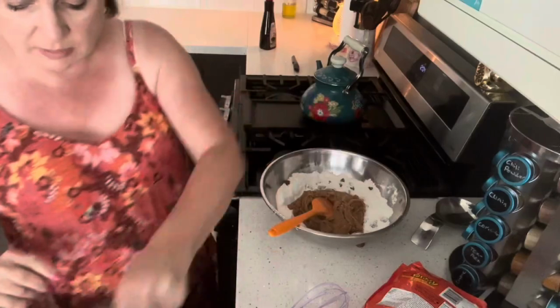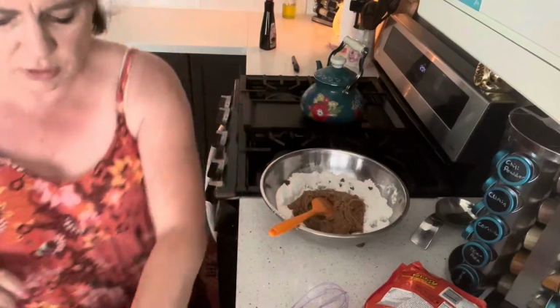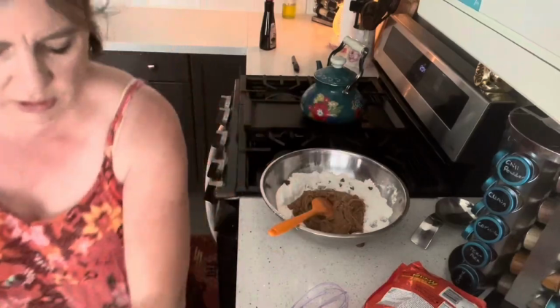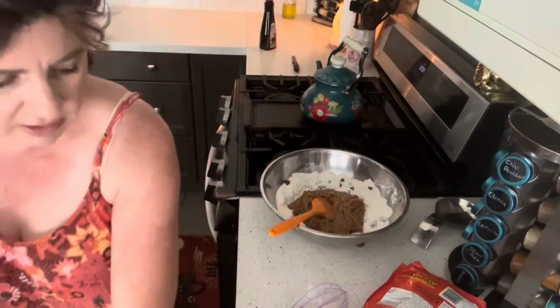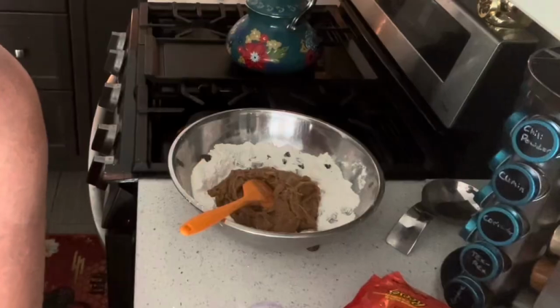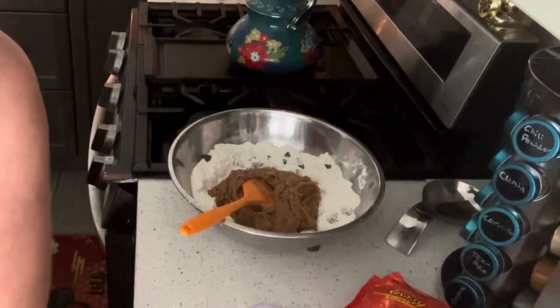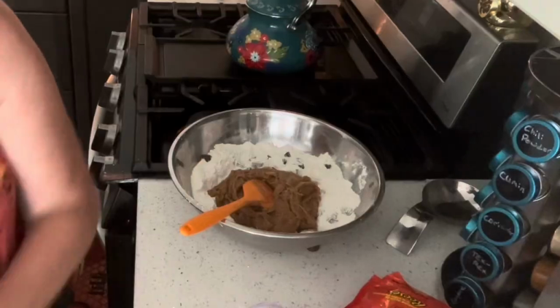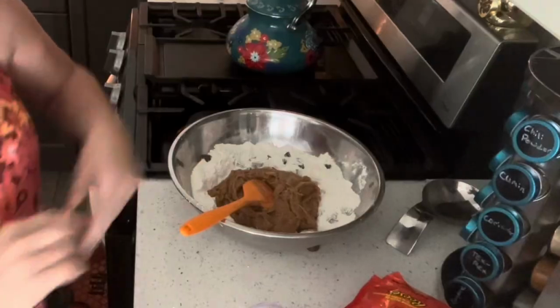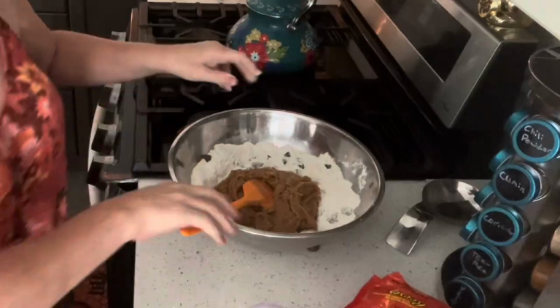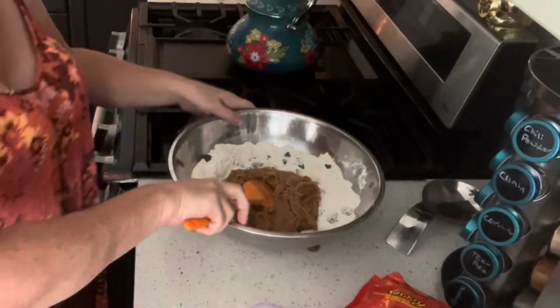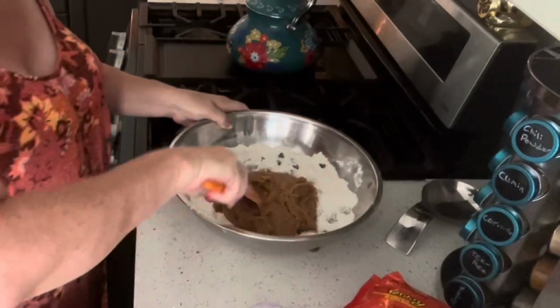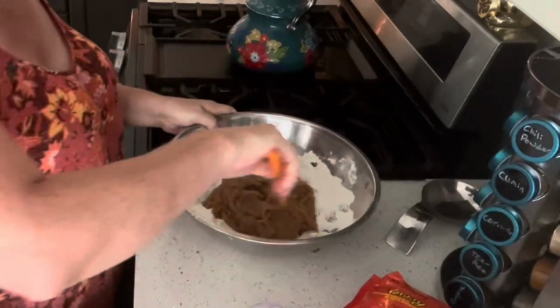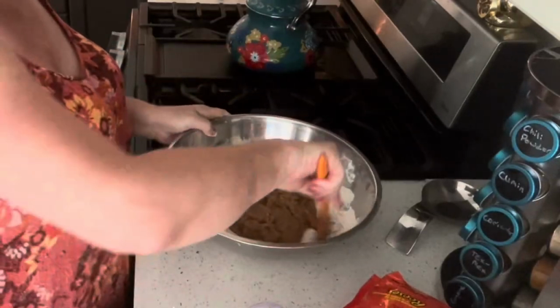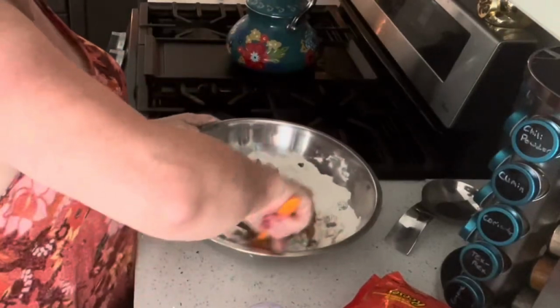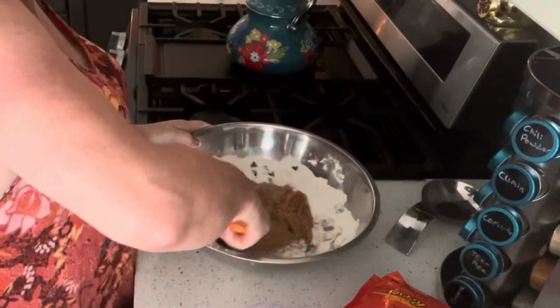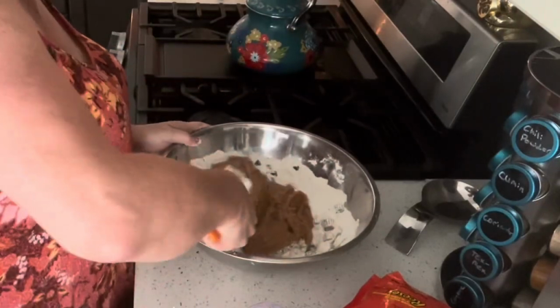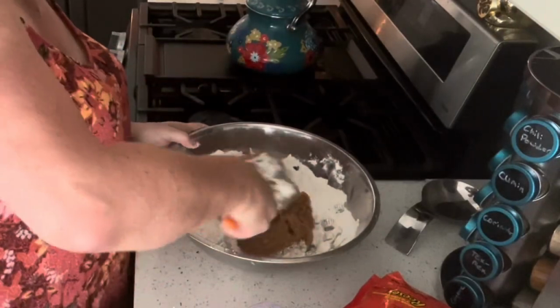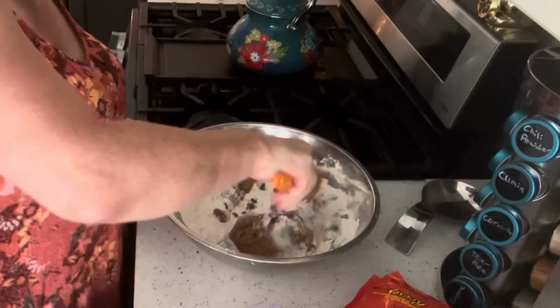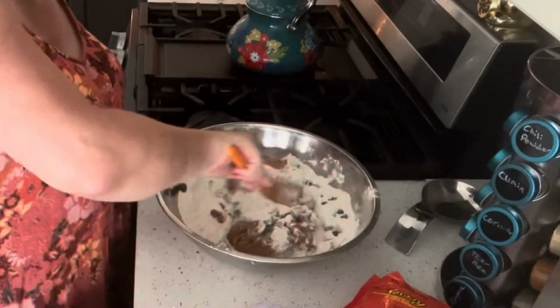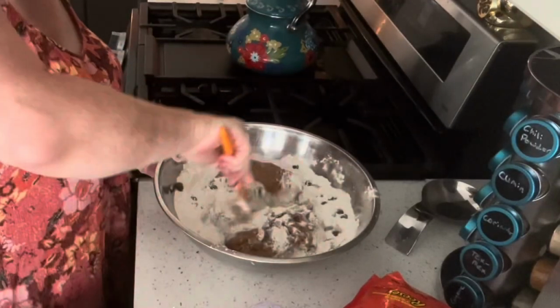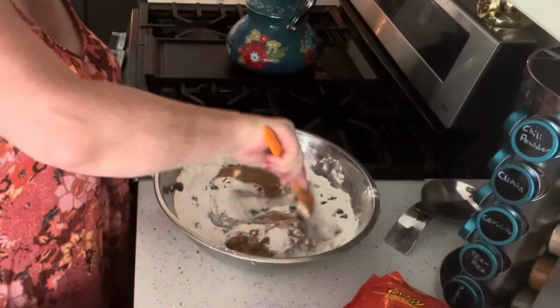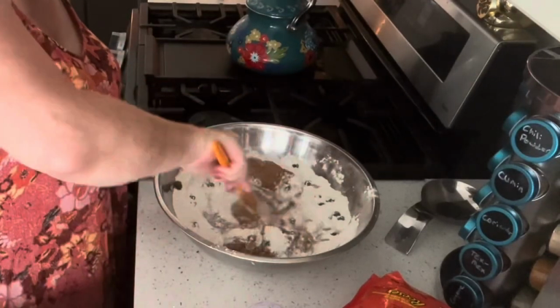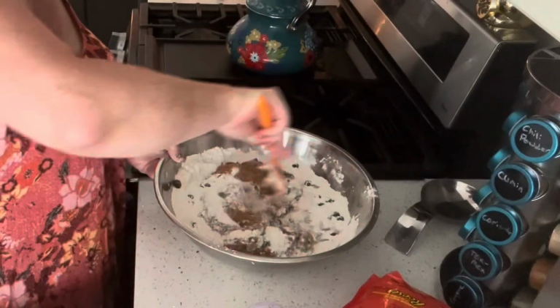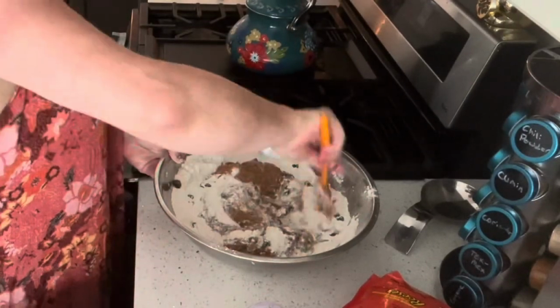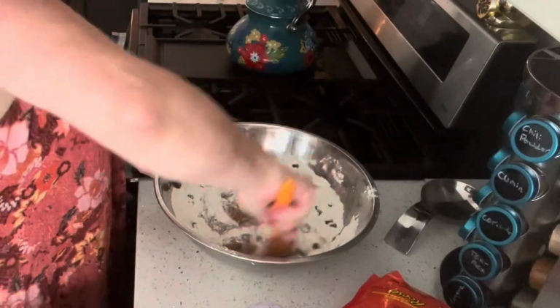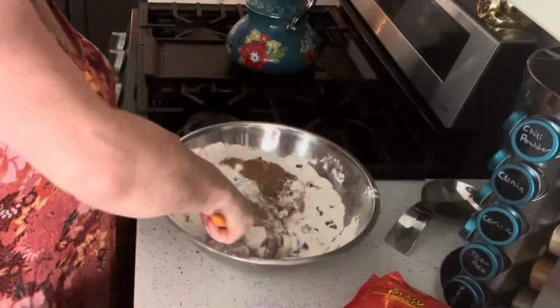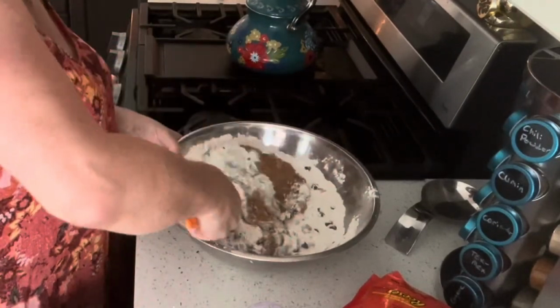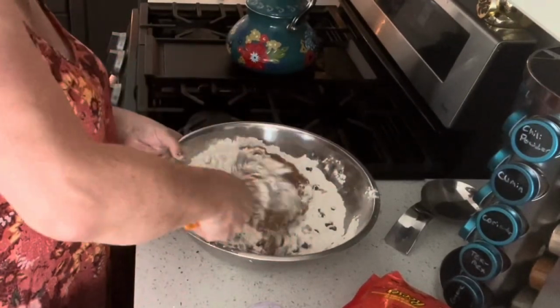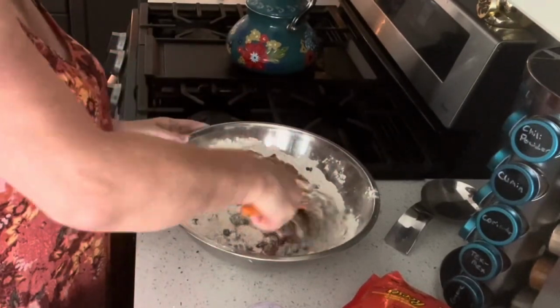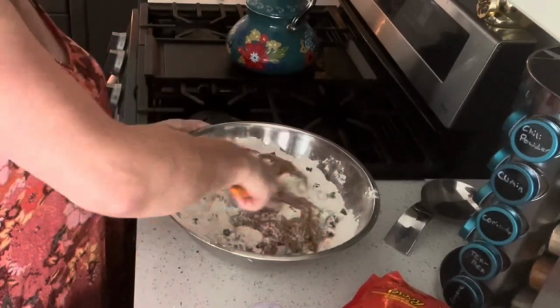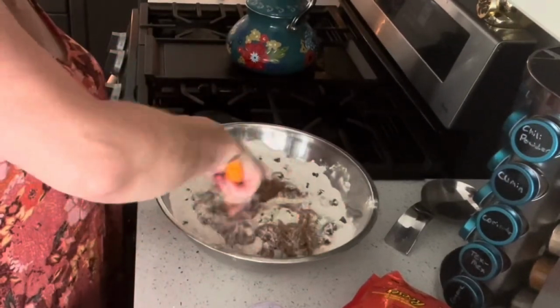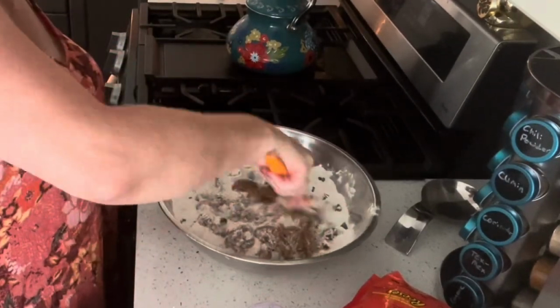Some cookies he likes crispy, like the ginger snaps and stuff like that. Other cookies he likes chewy.